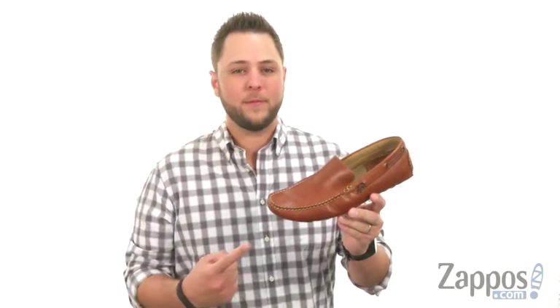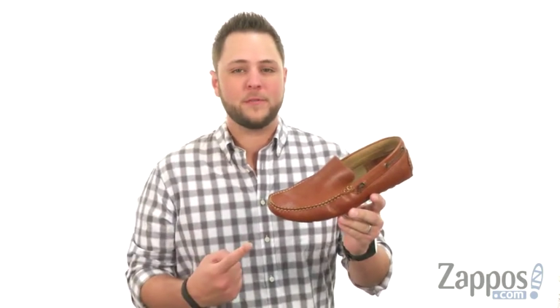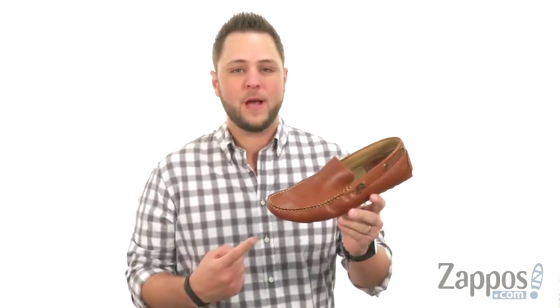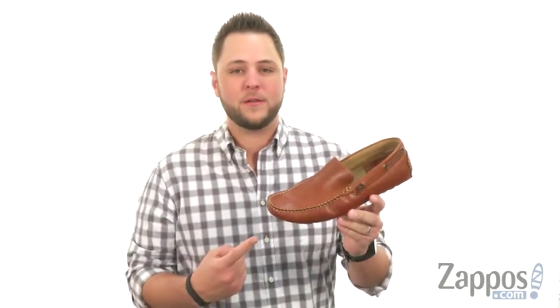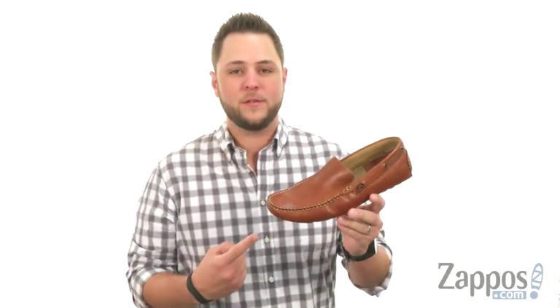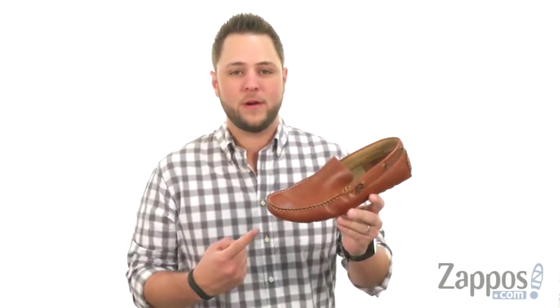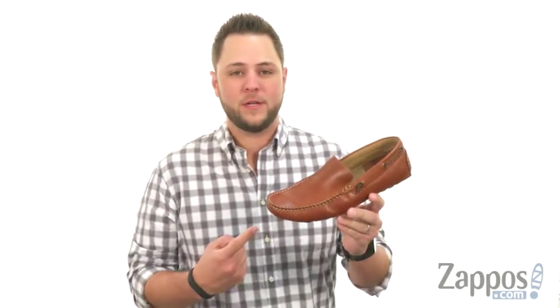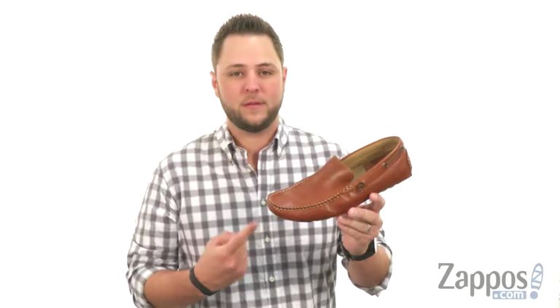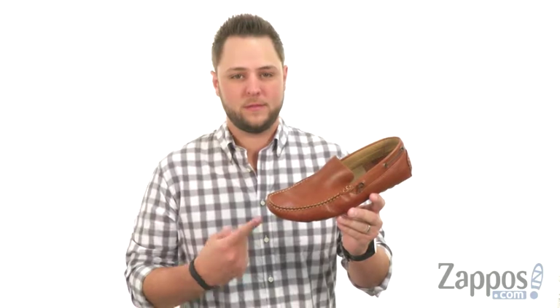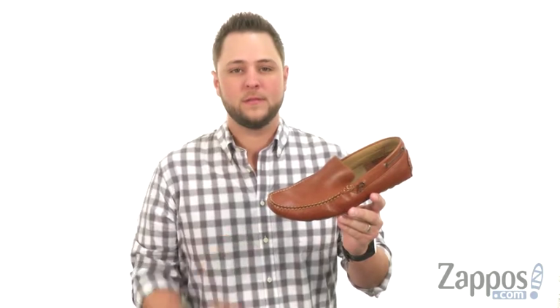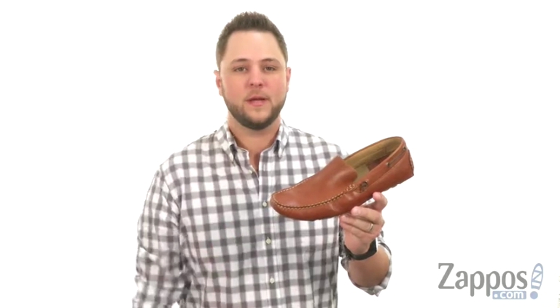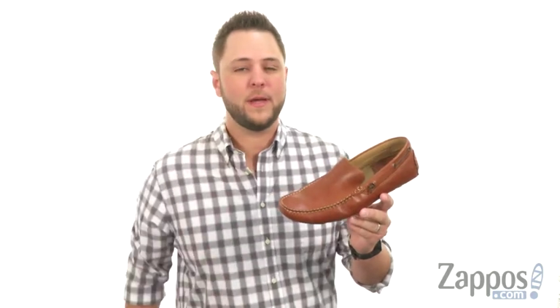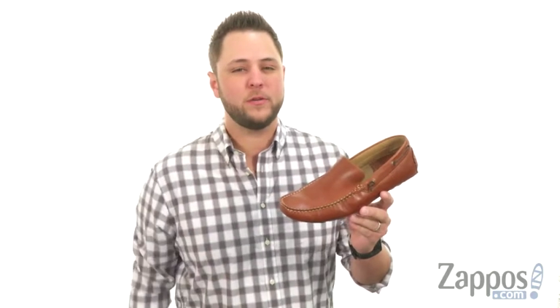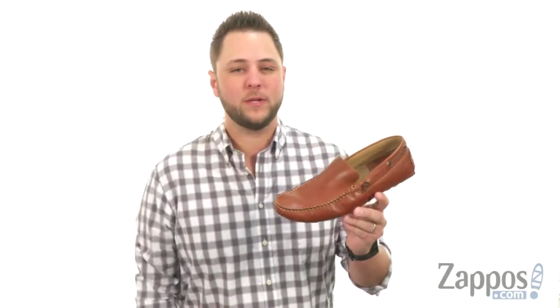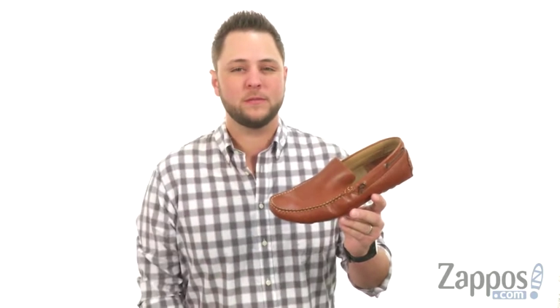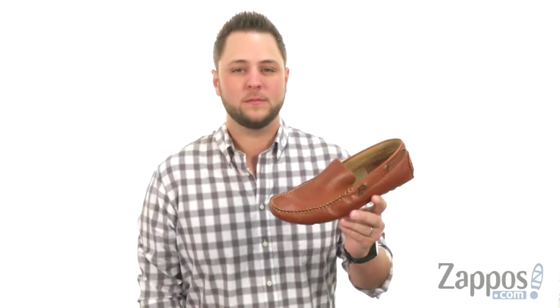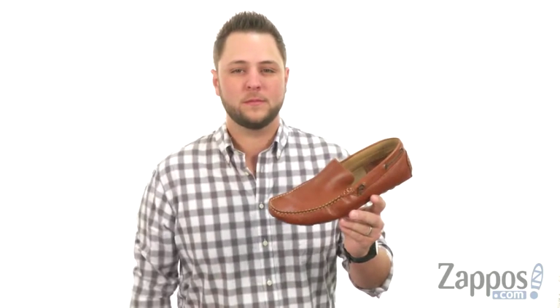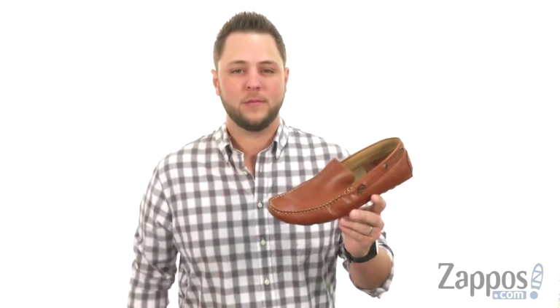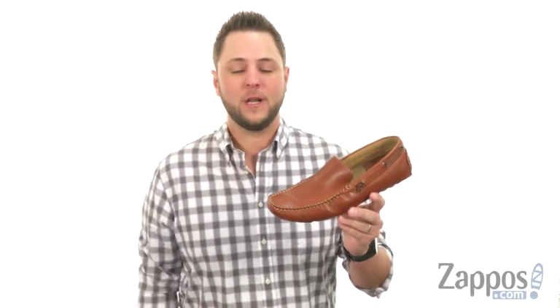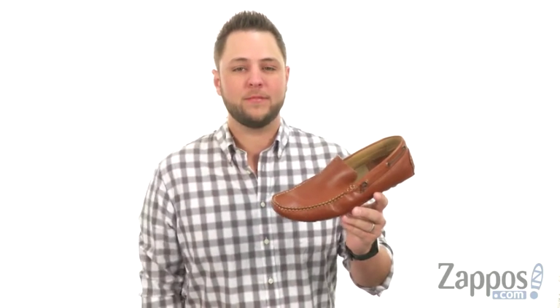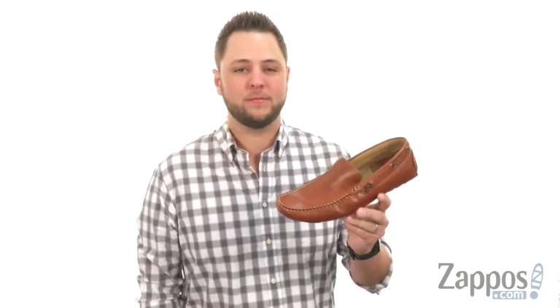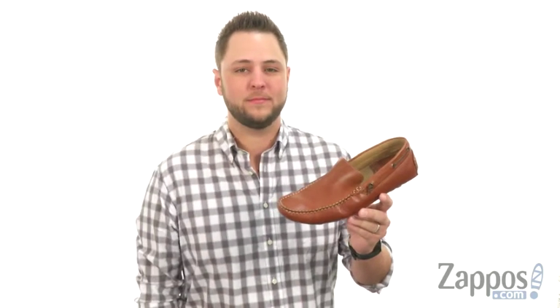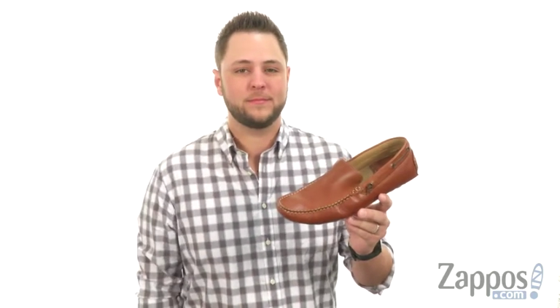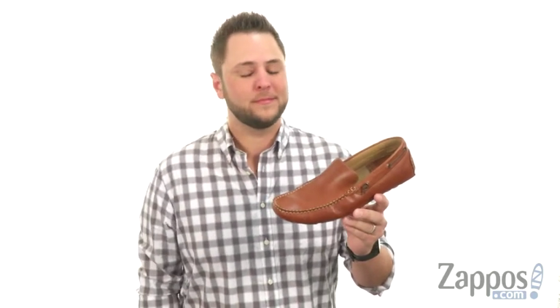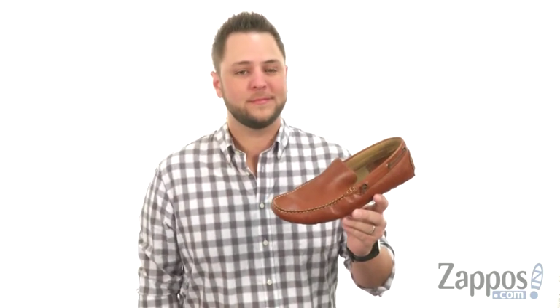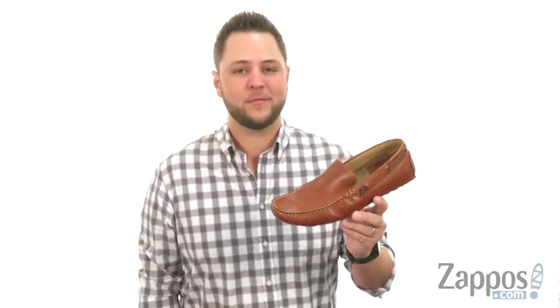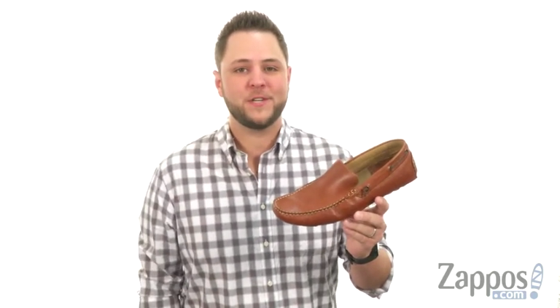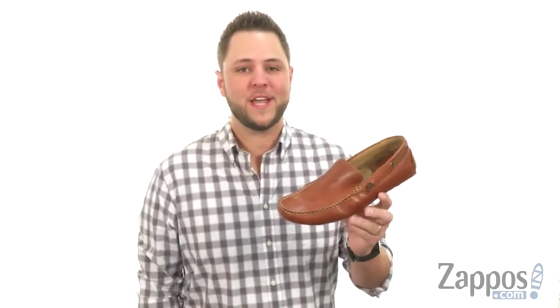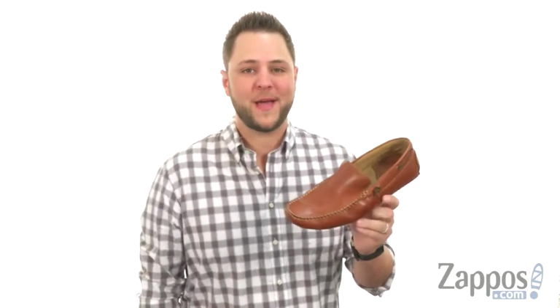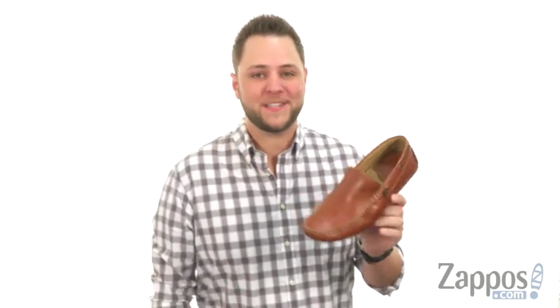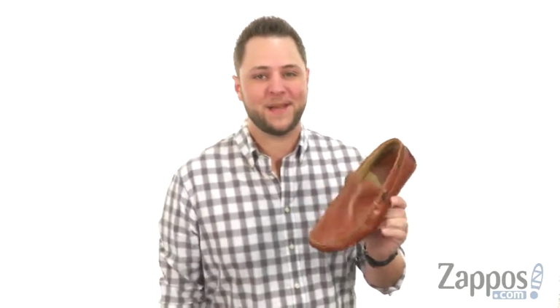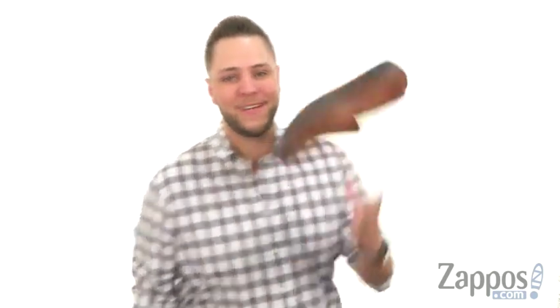You're gonna need multiple colors too, aren't you? I bet you will, you're gonna love them. From GH Bass & Company.